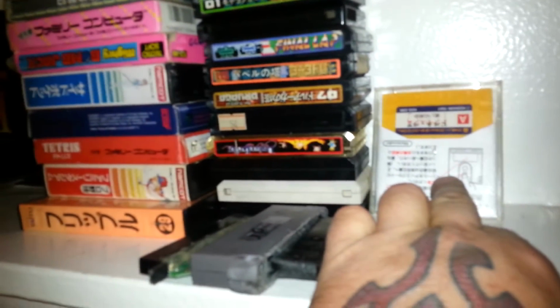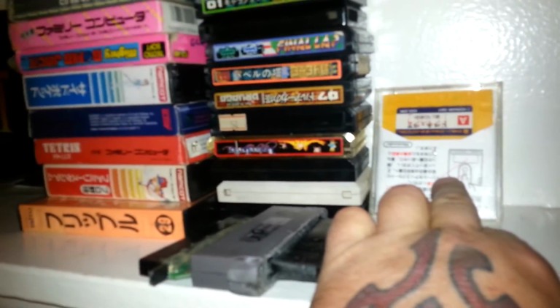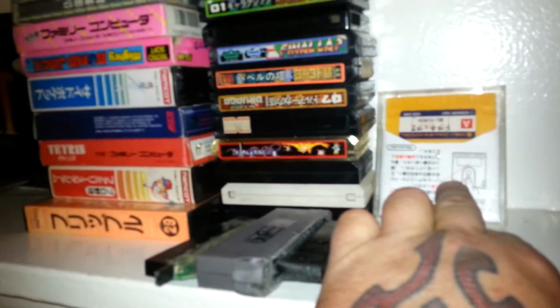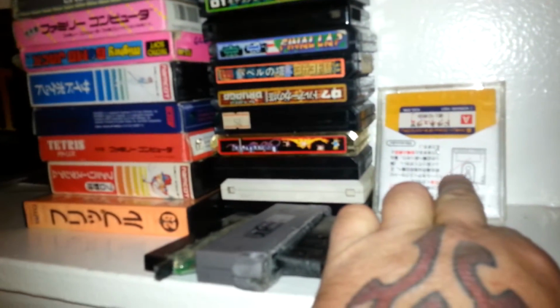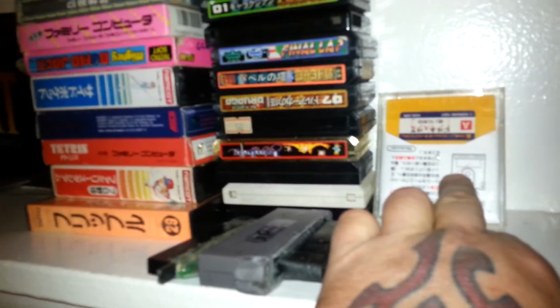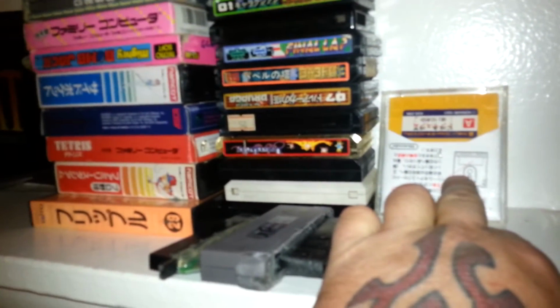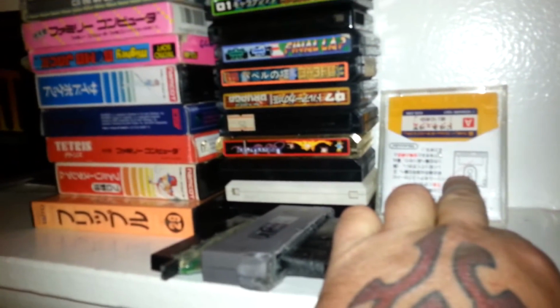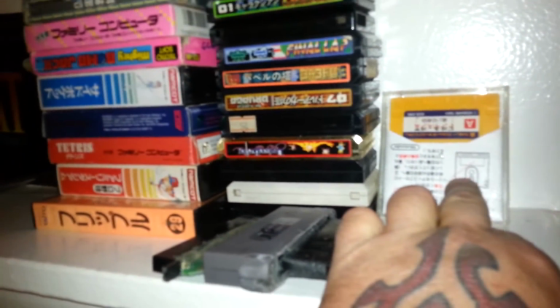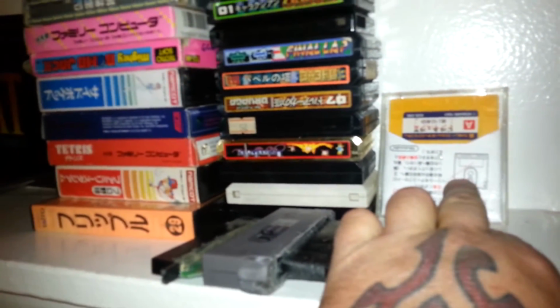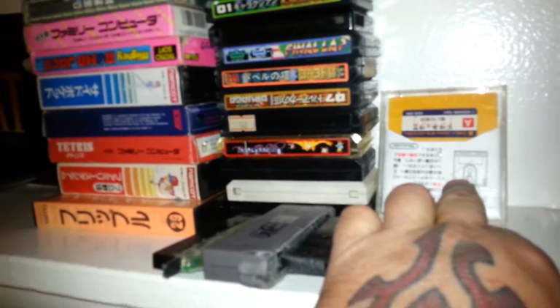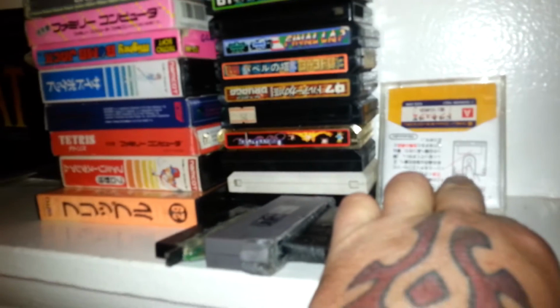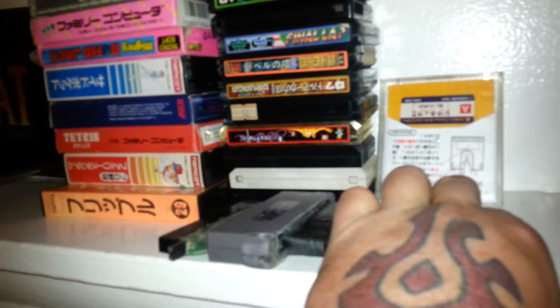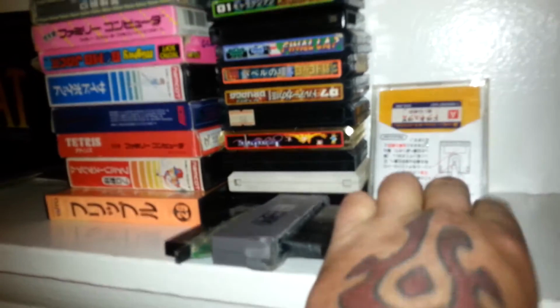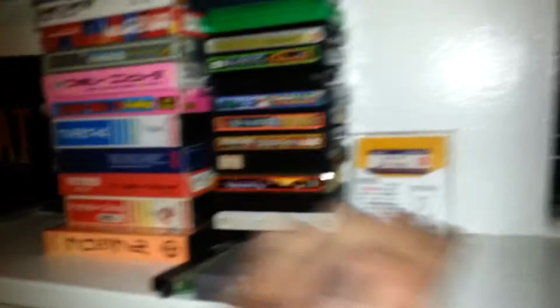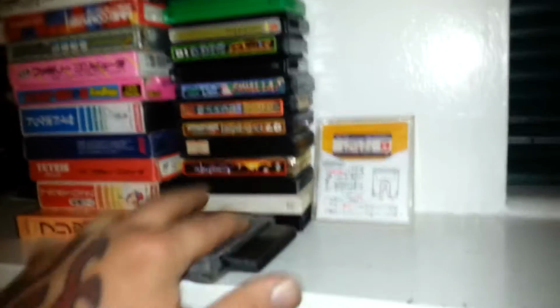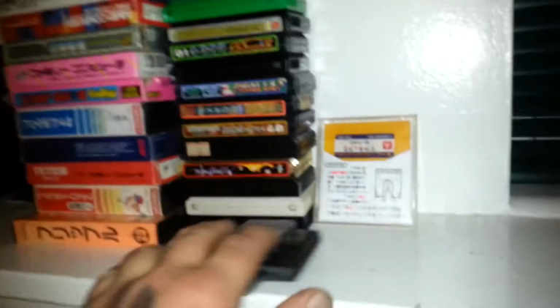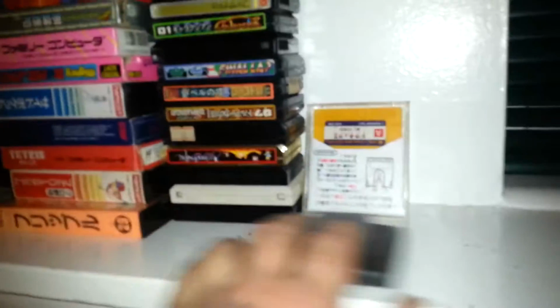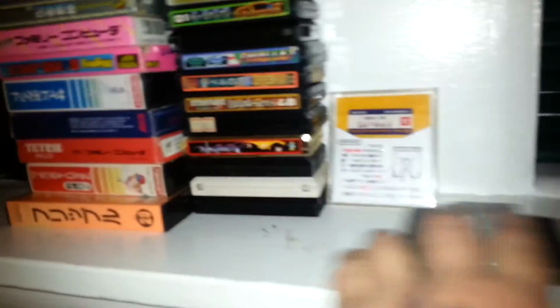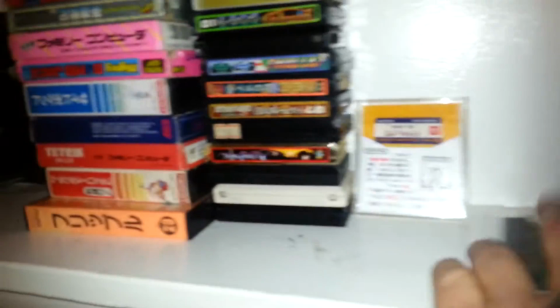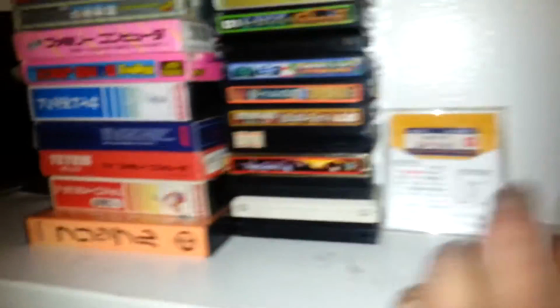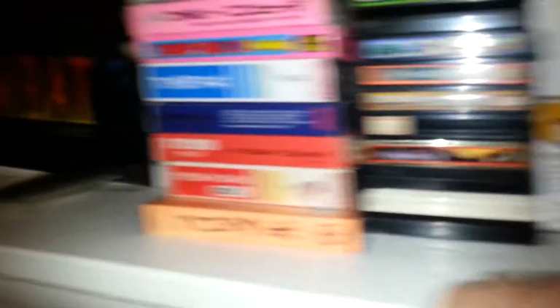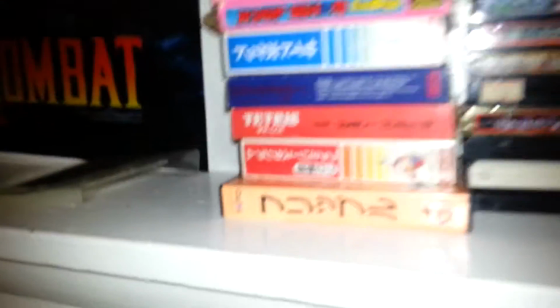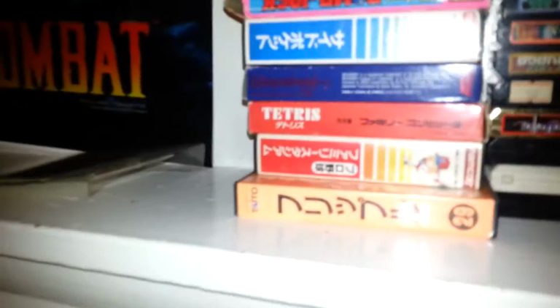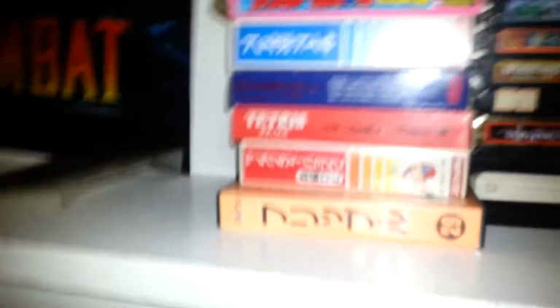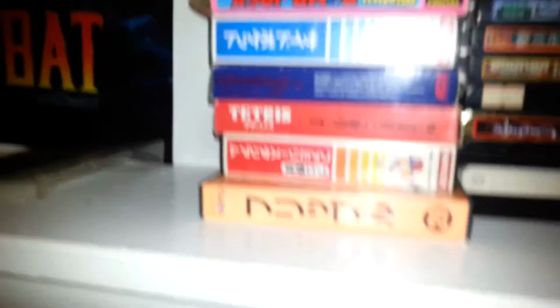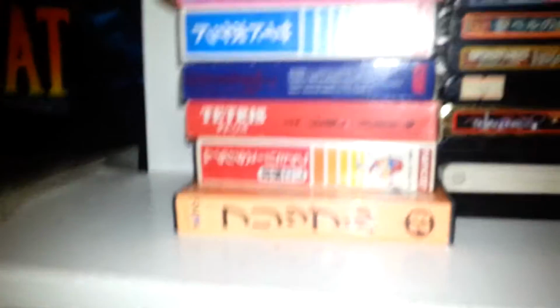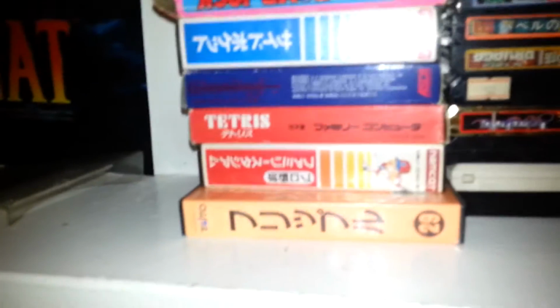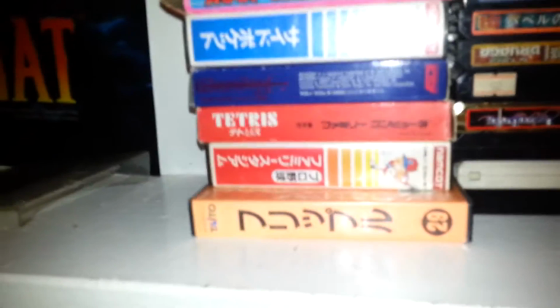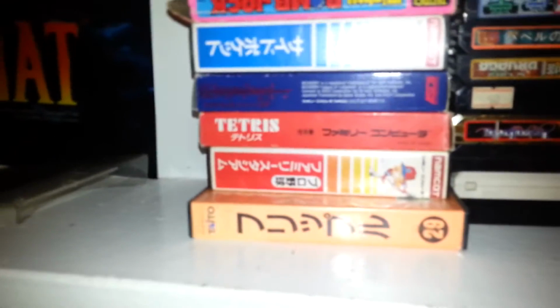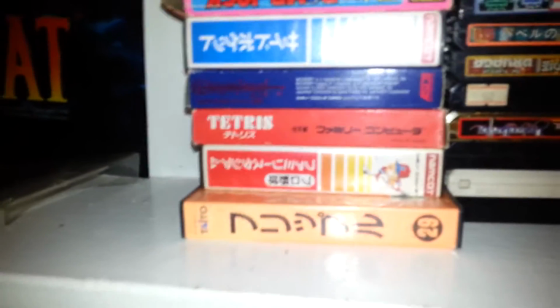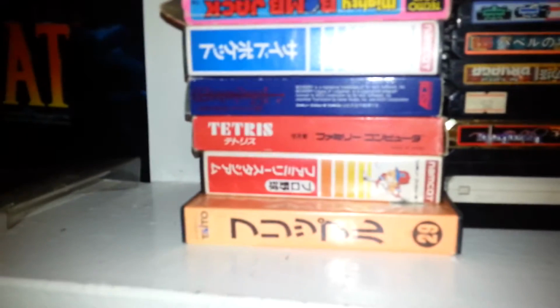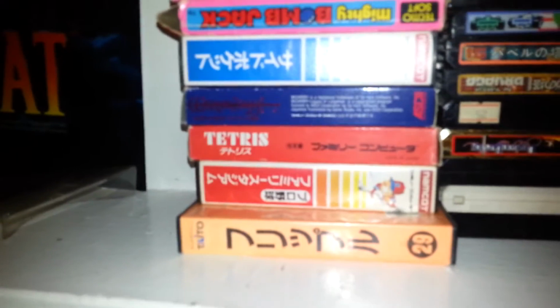This disc game is Castlevania 2 and it's going with — it's included with the red Twin Famicom. There's a bunch of cartridges here — these are Famicom cartridges.